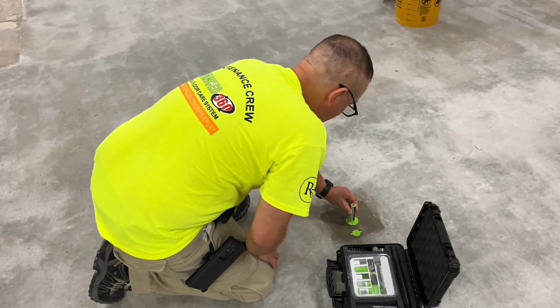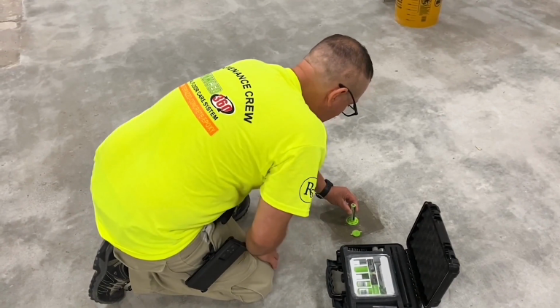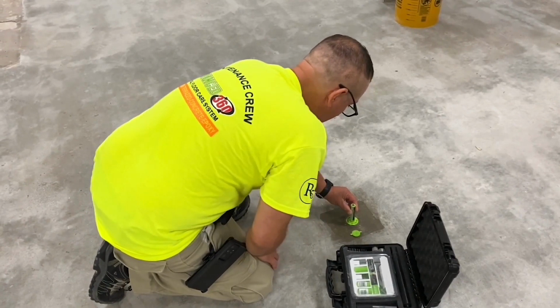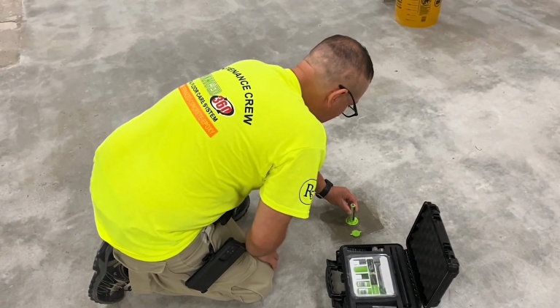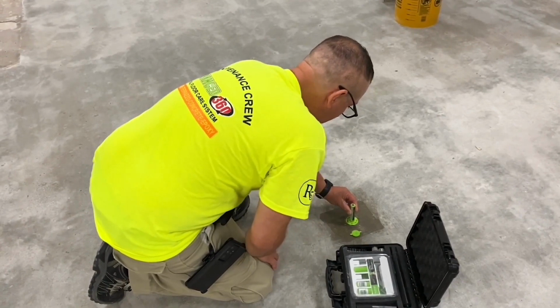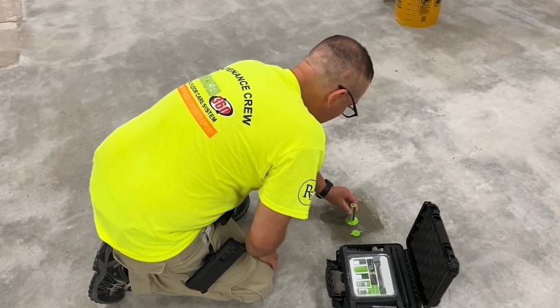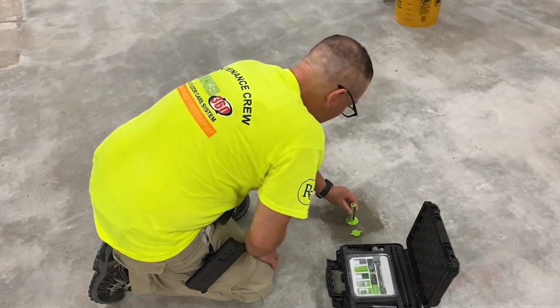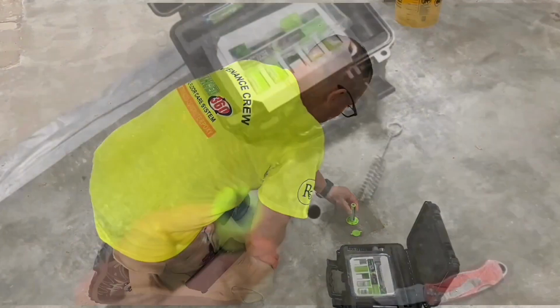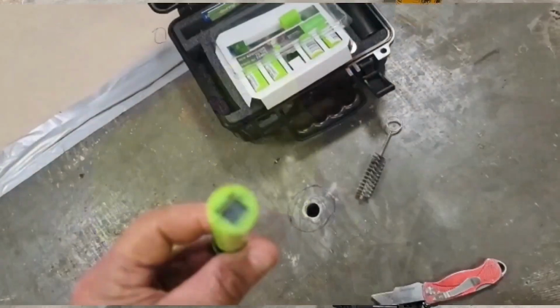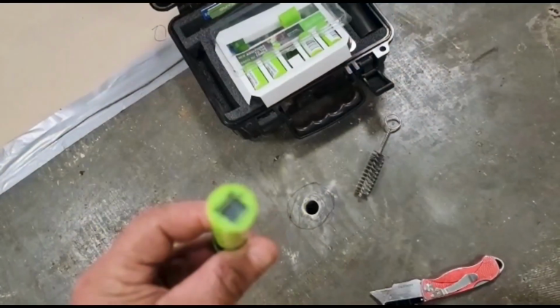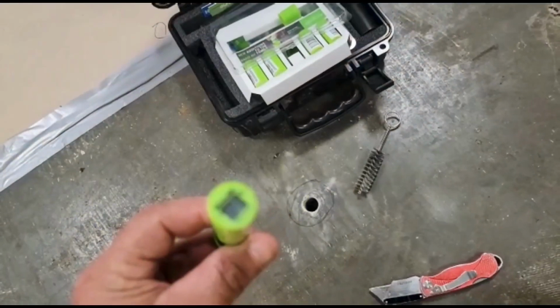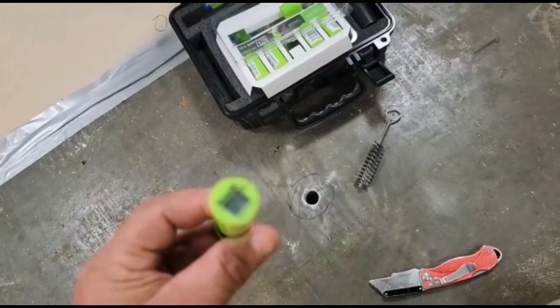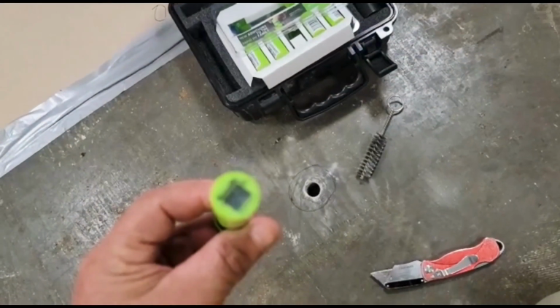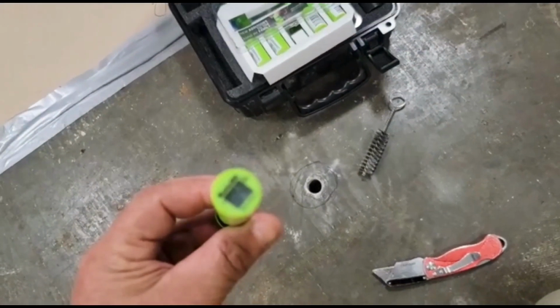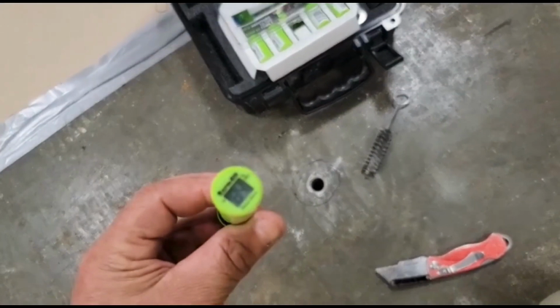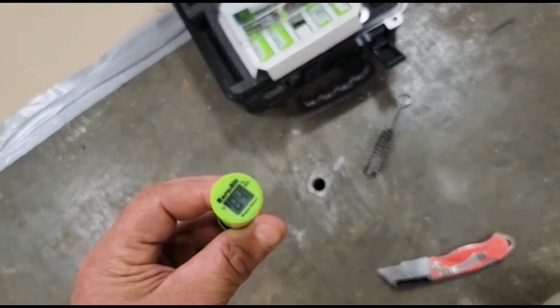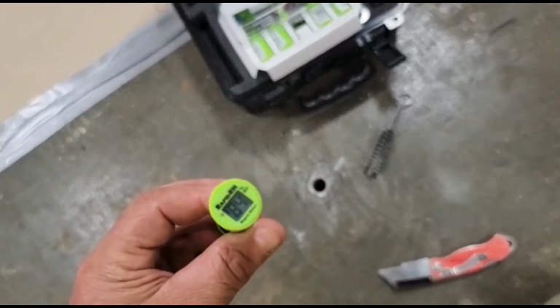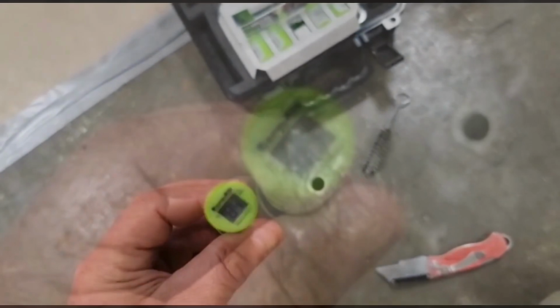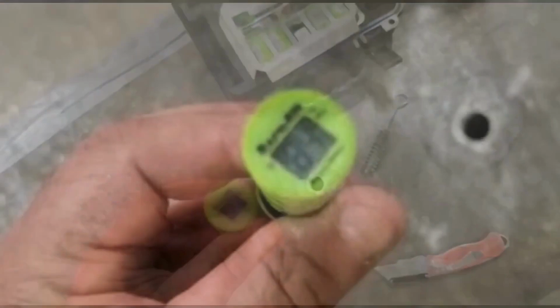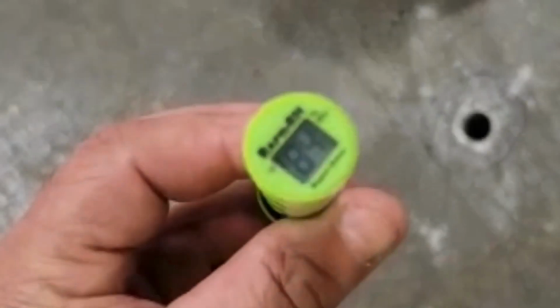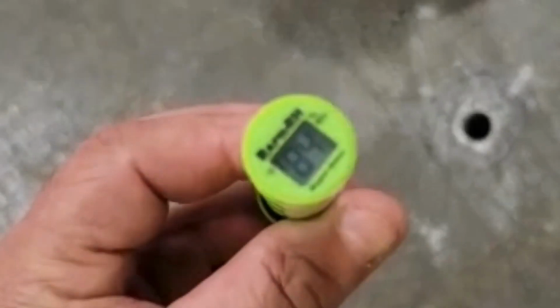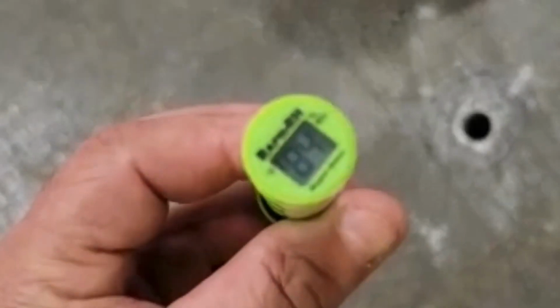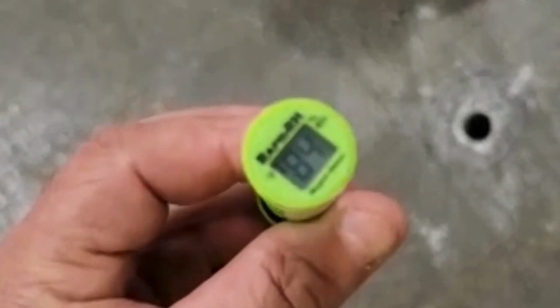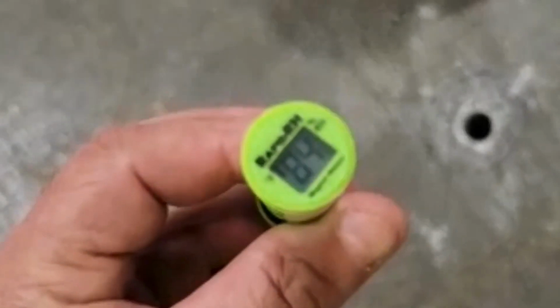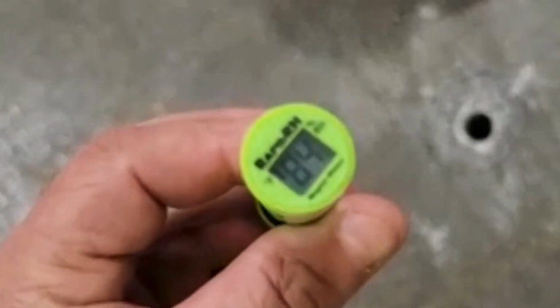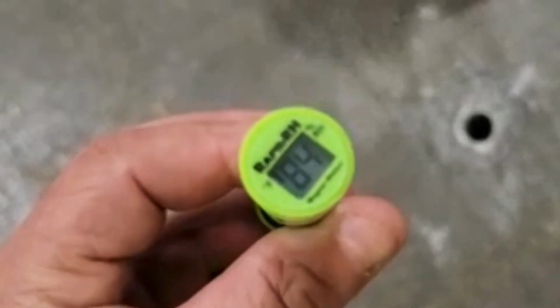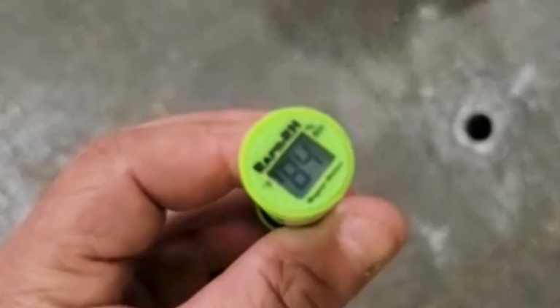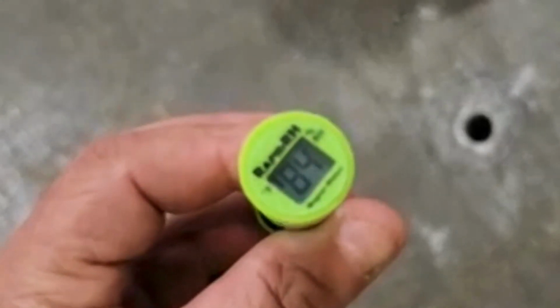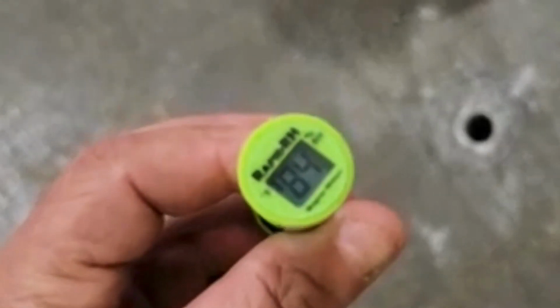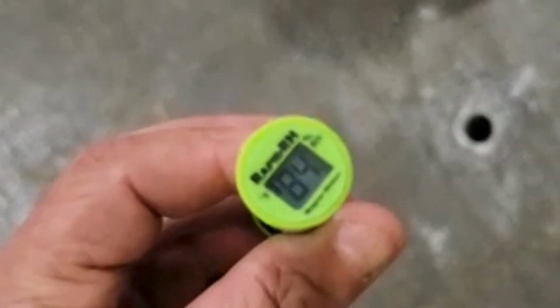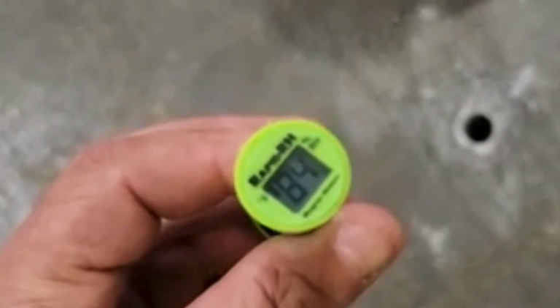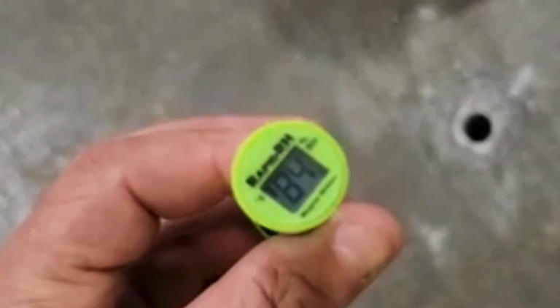The readout indicates an 84% moisture content, which will require a mitigation system.